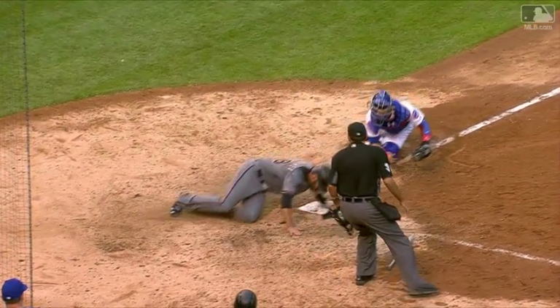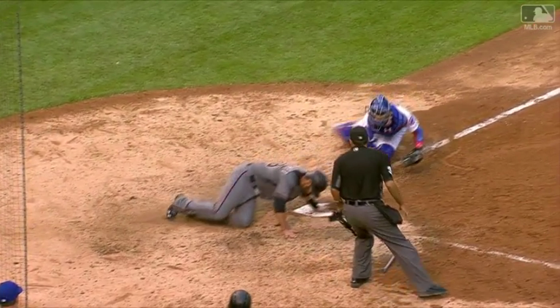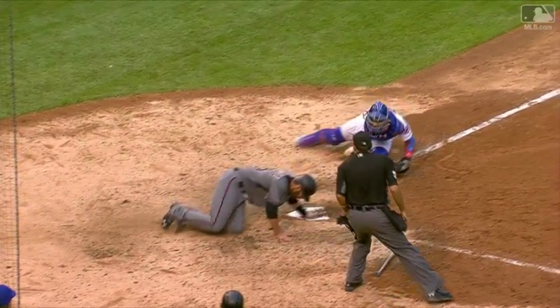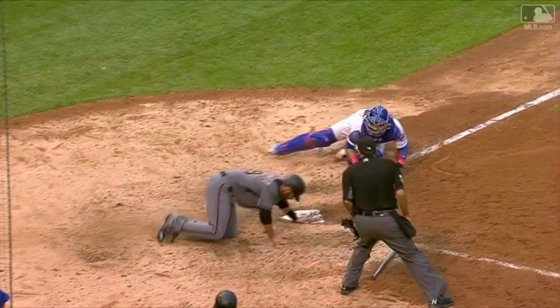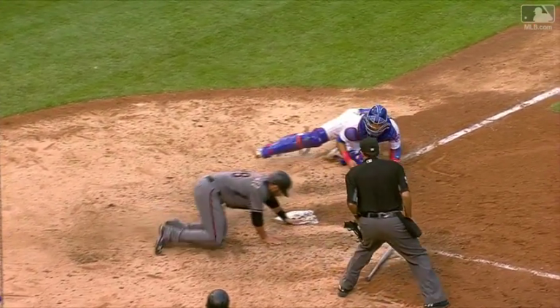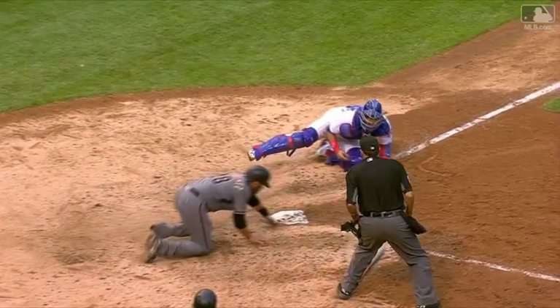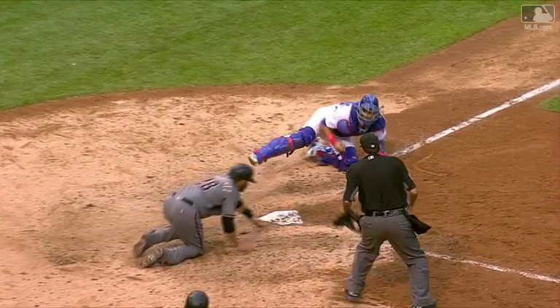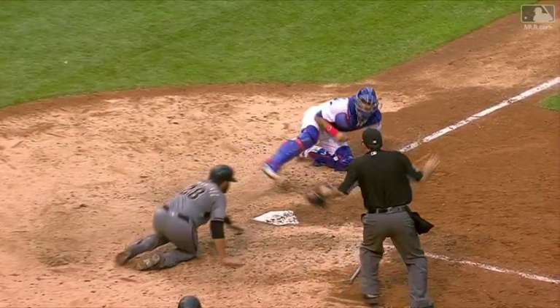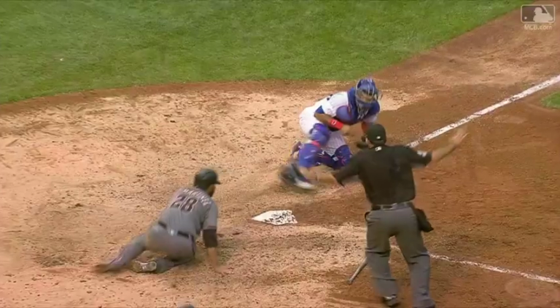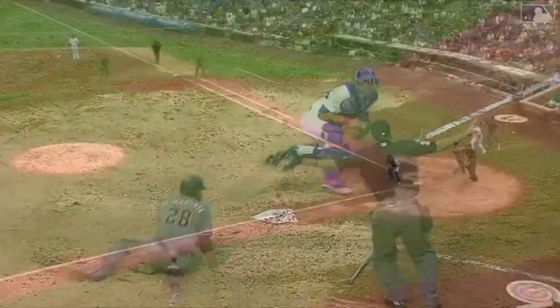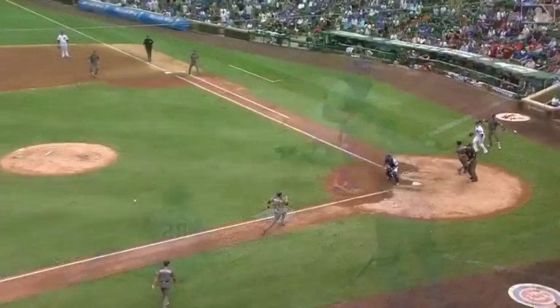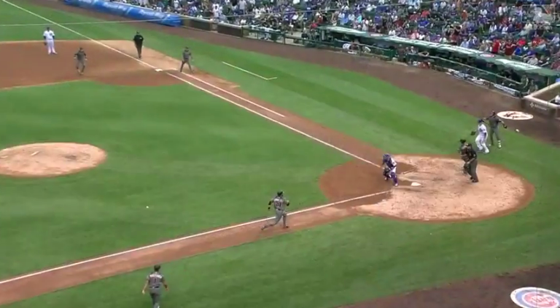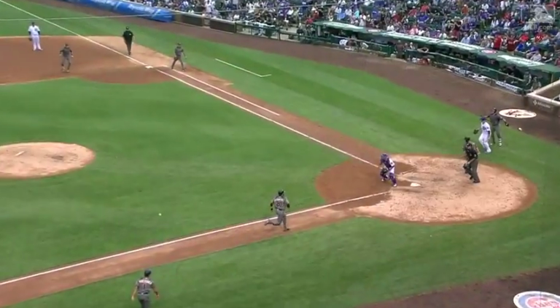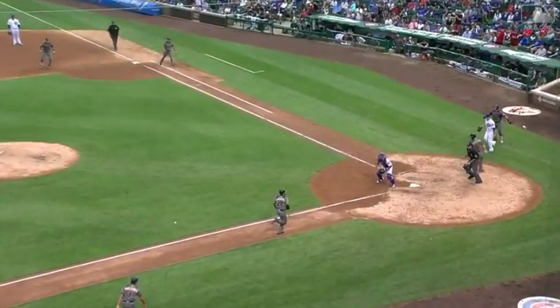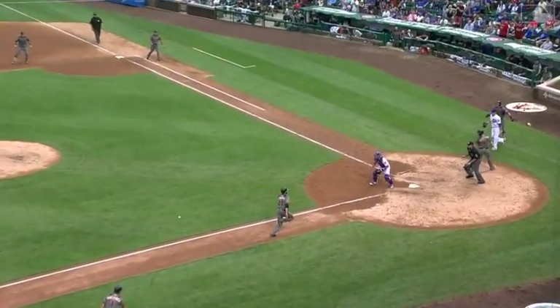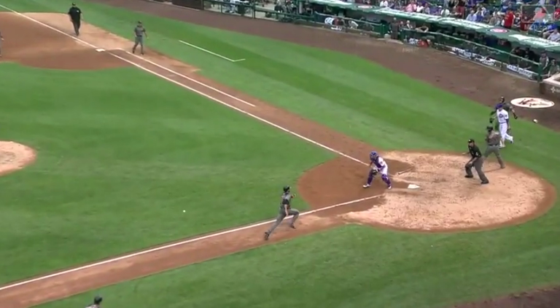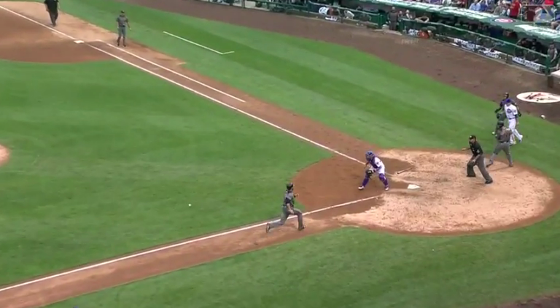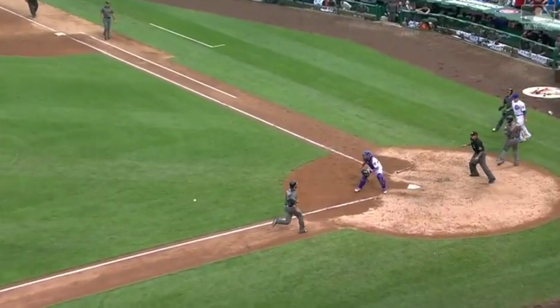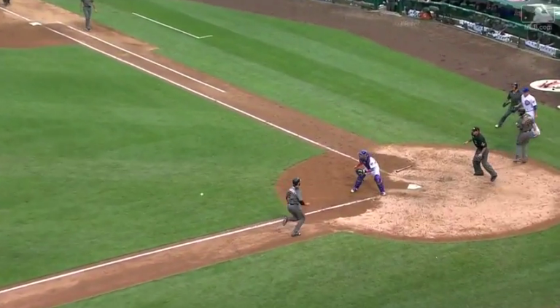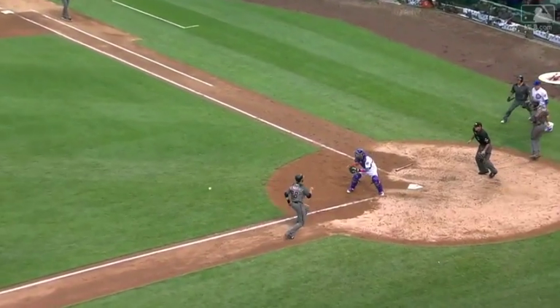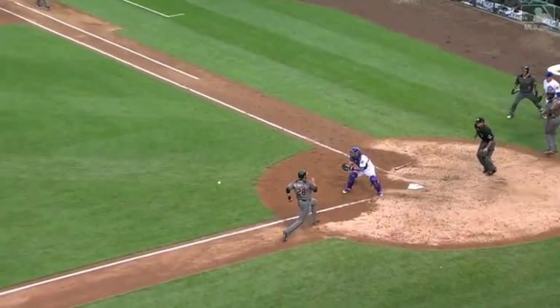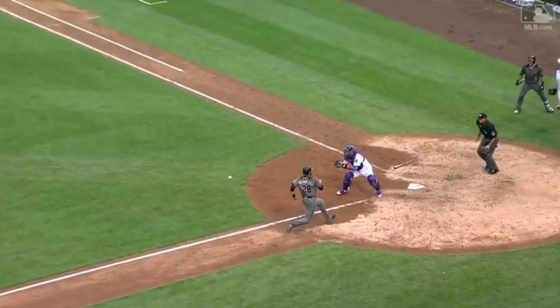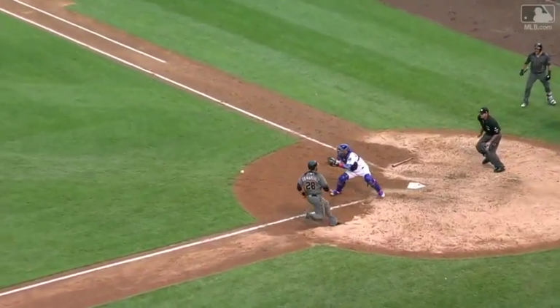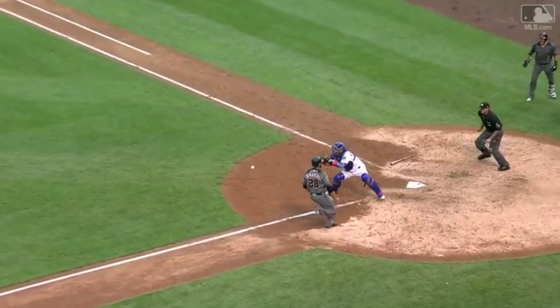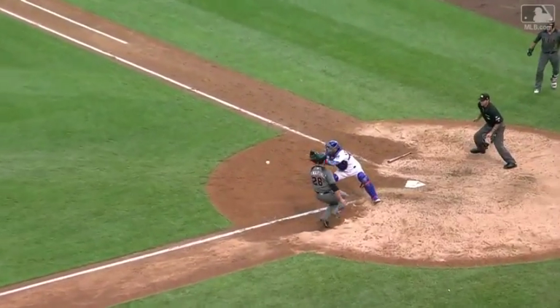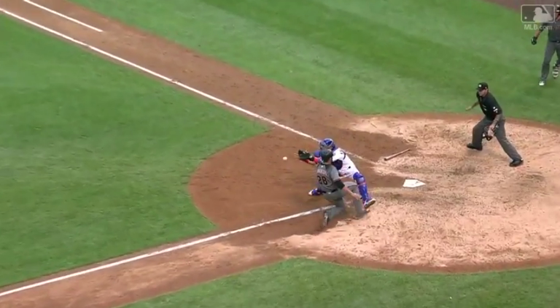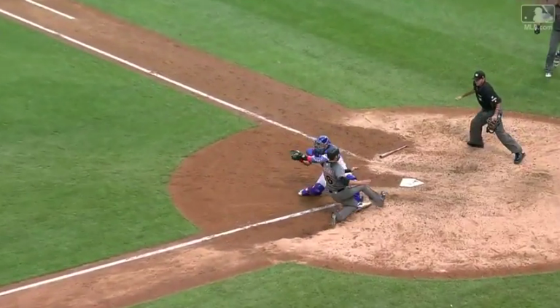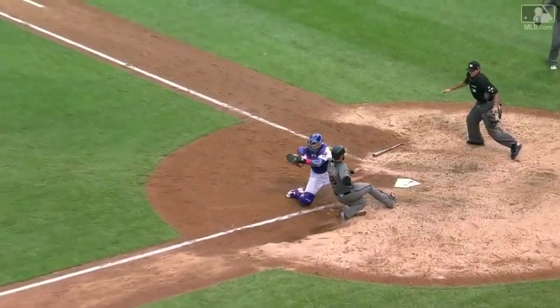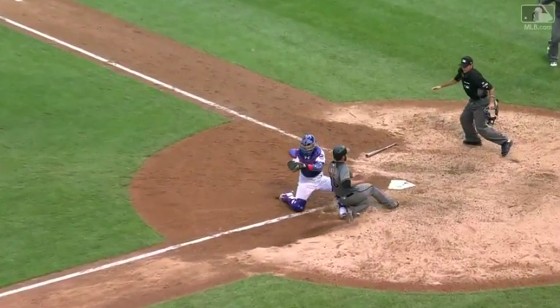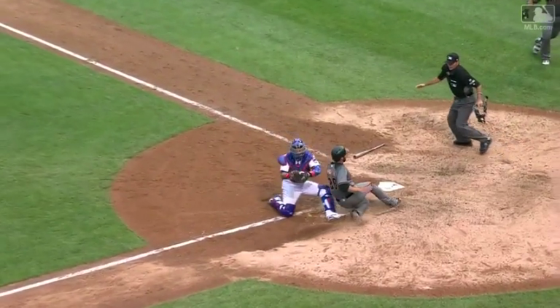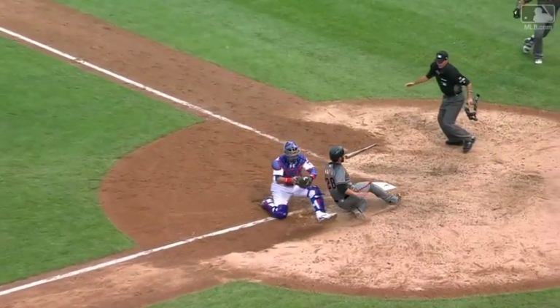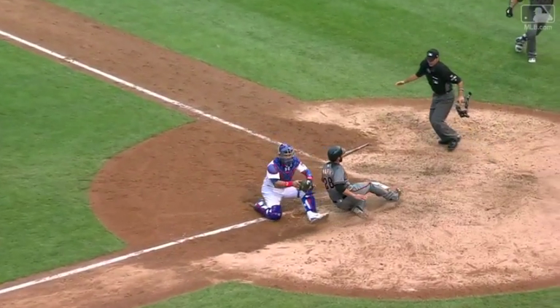J.D. just does appear to get around the tag there at home plate. They're going to challenge.